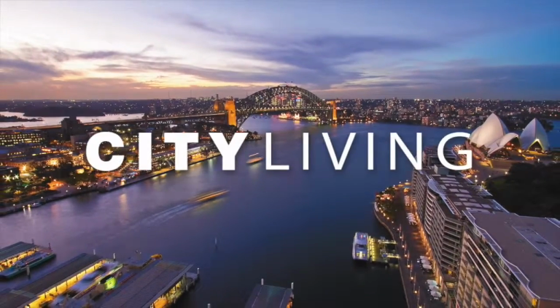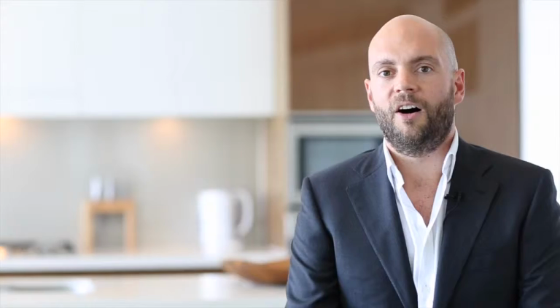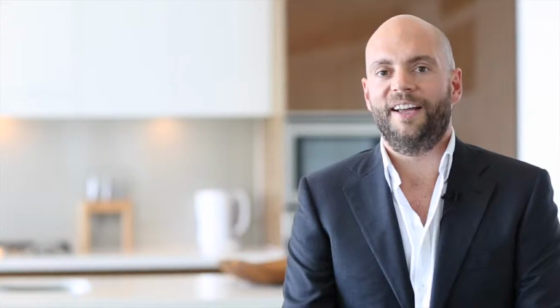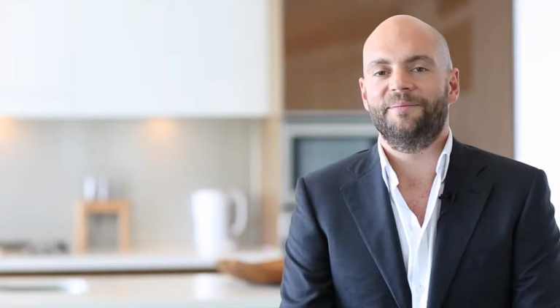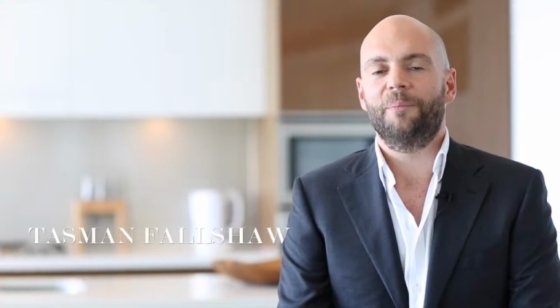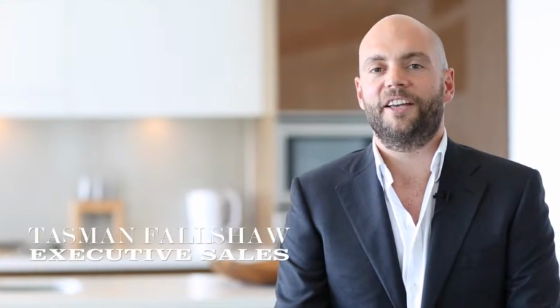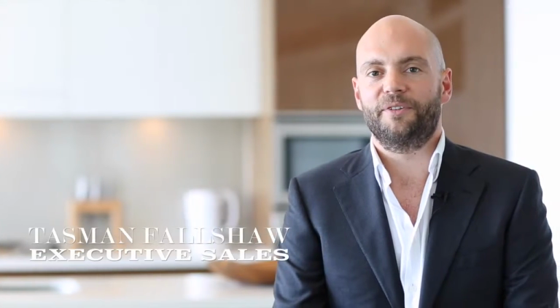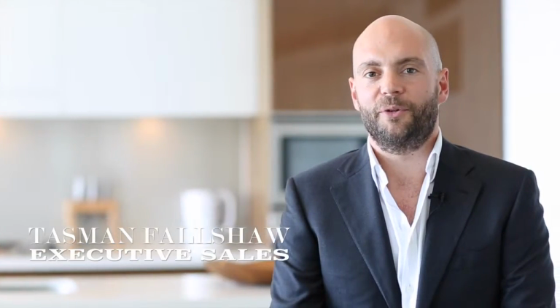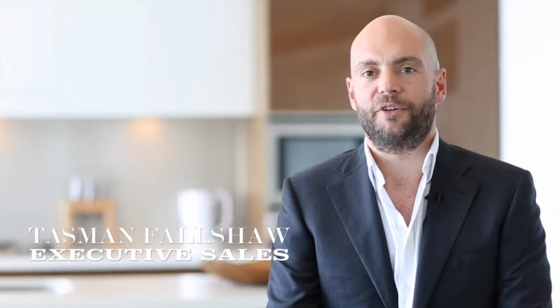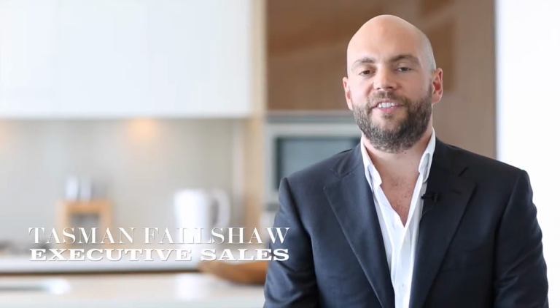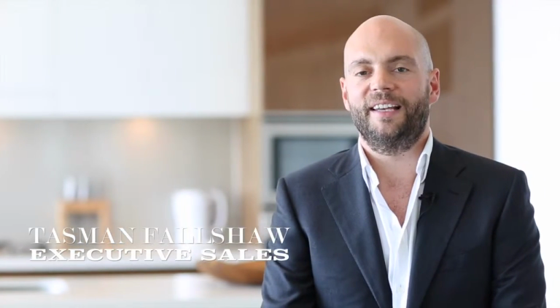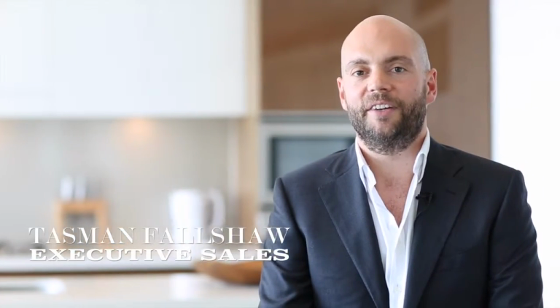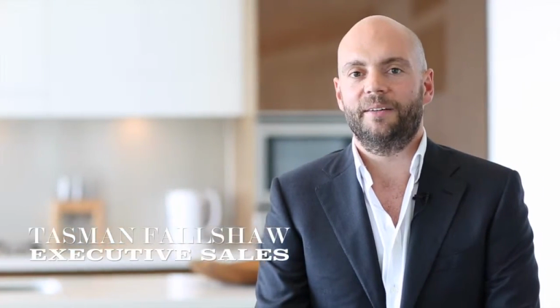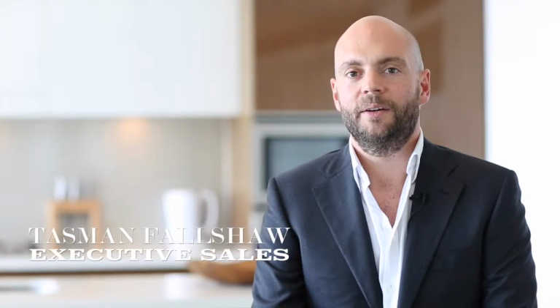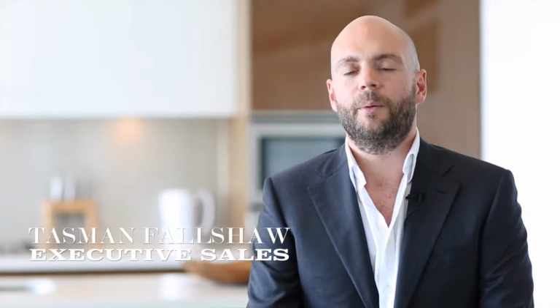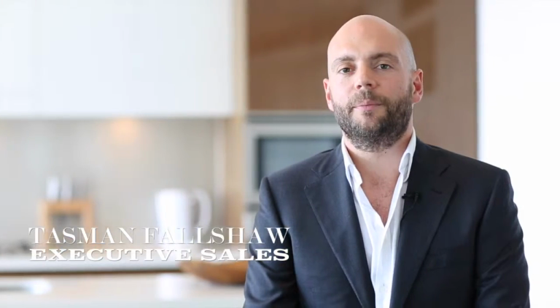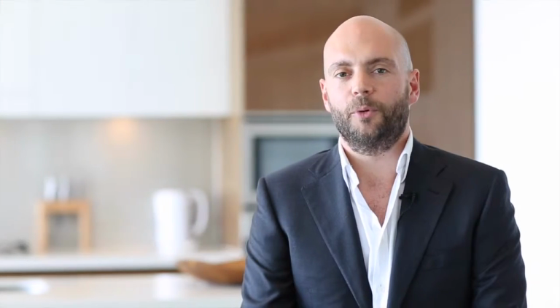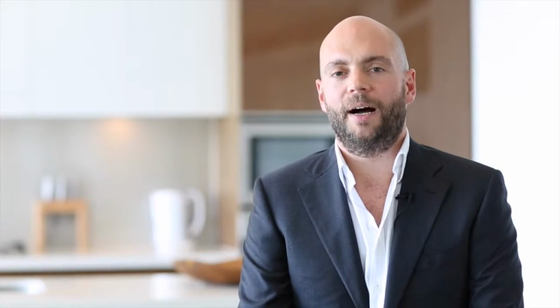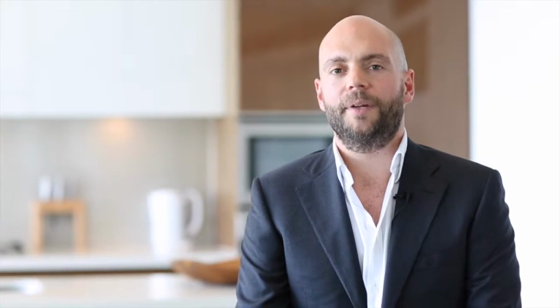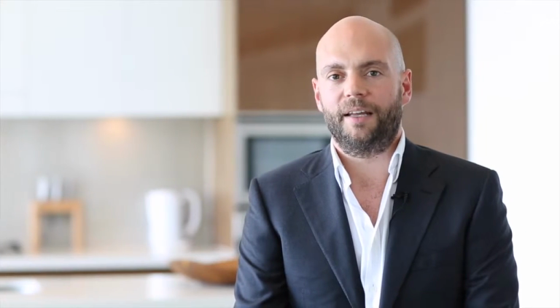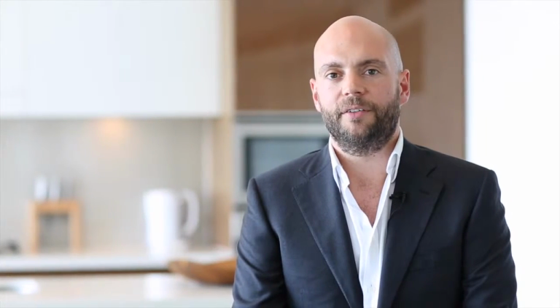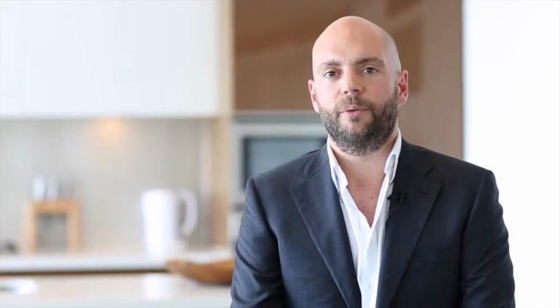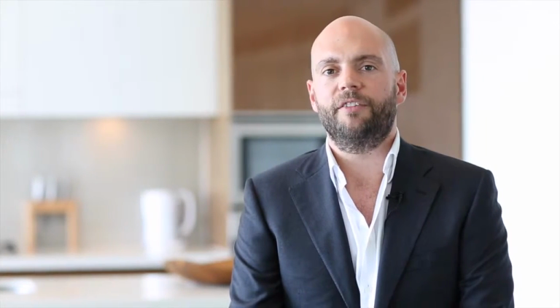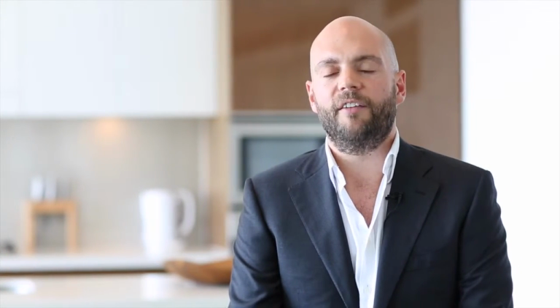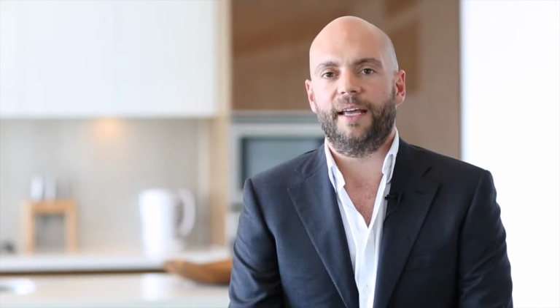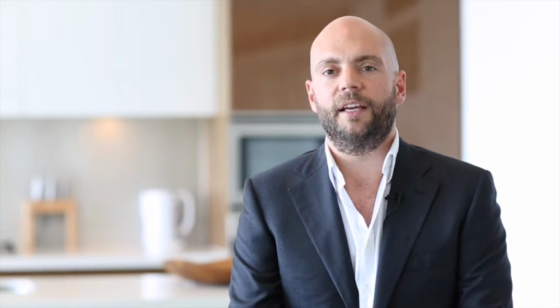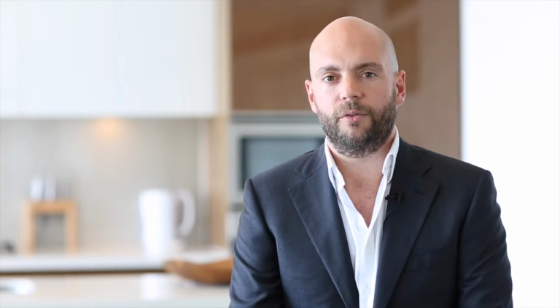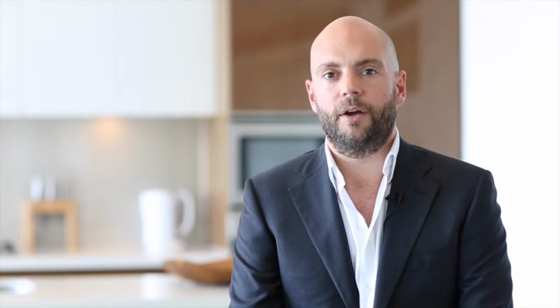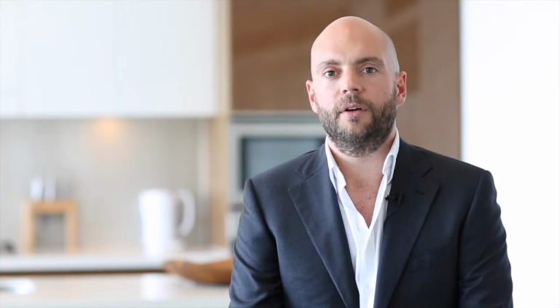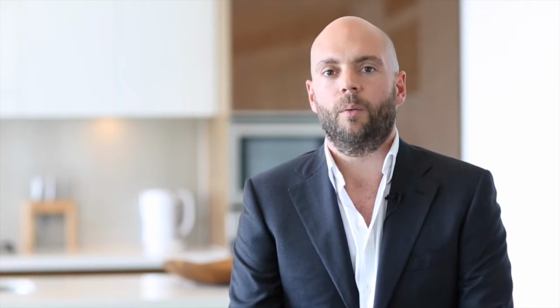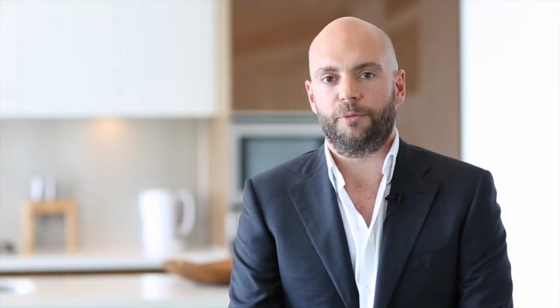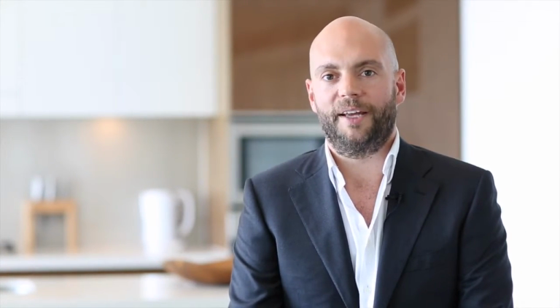Hi, I'm Tasman Falsher of City Living. Welcome to apartment 11, 25A Hickson Road, Walsh Bay.